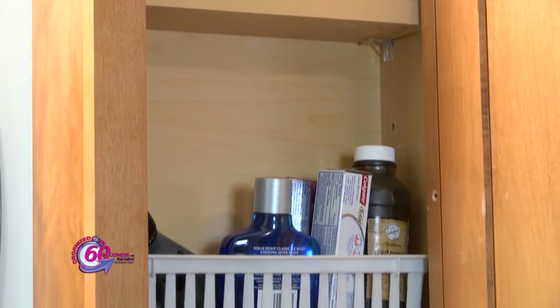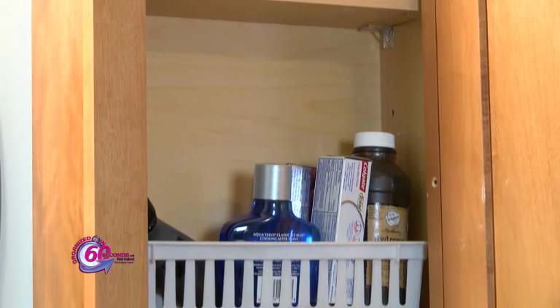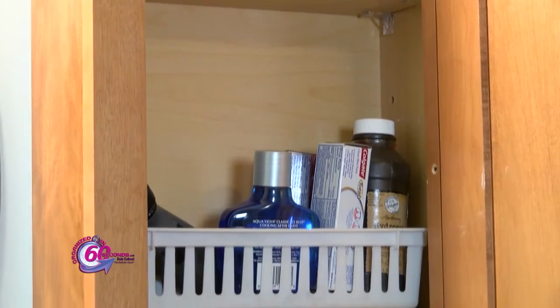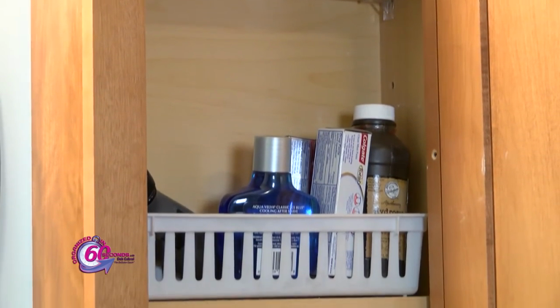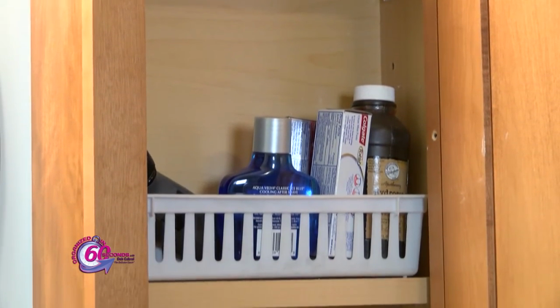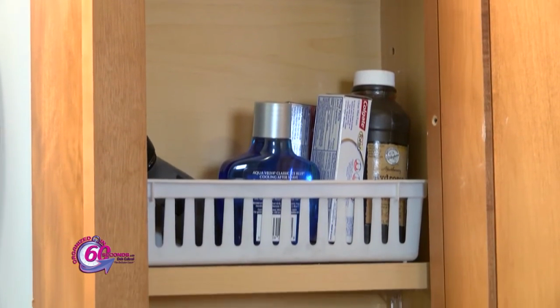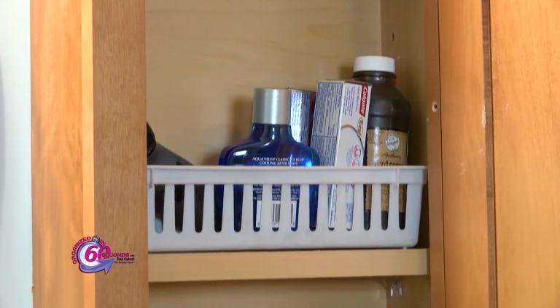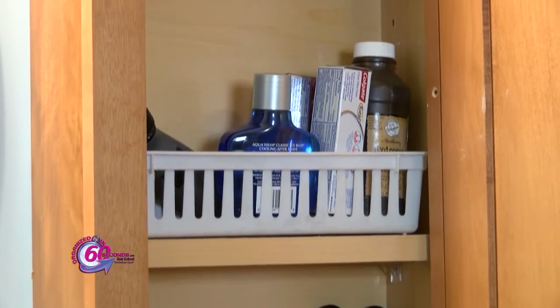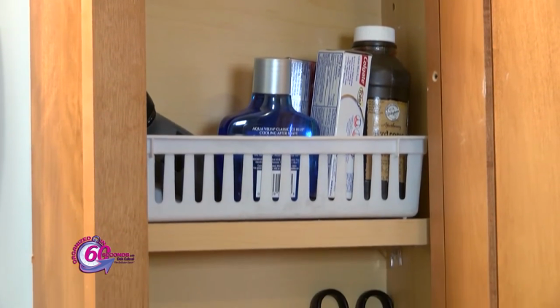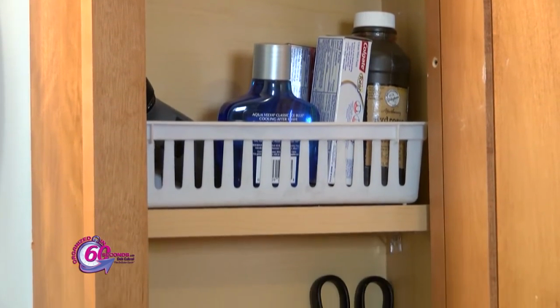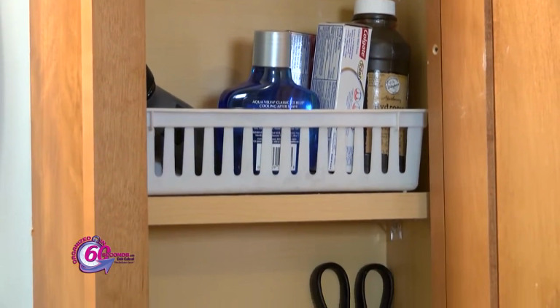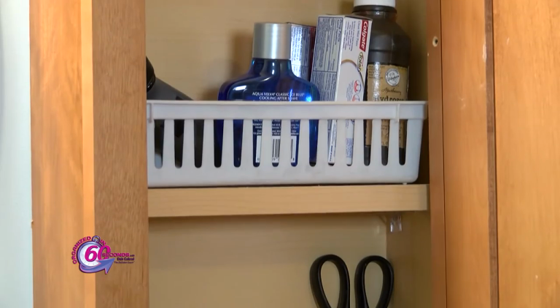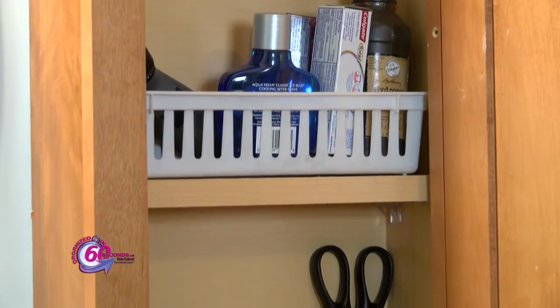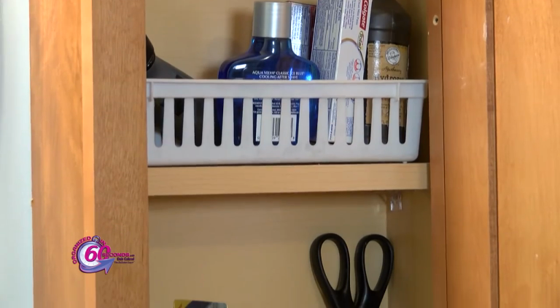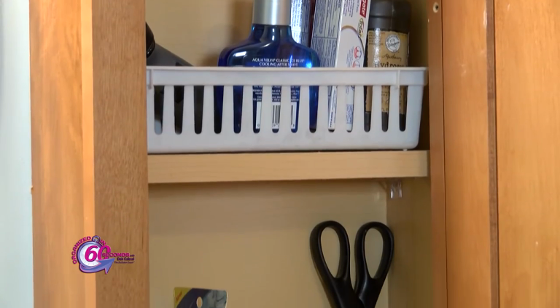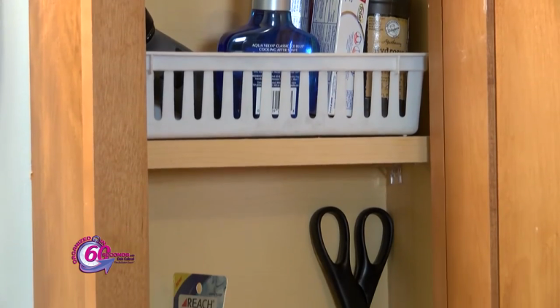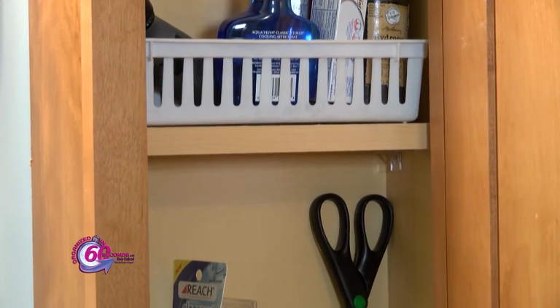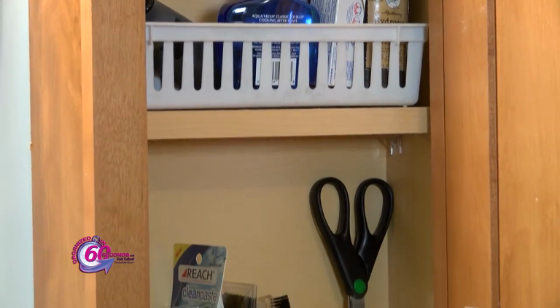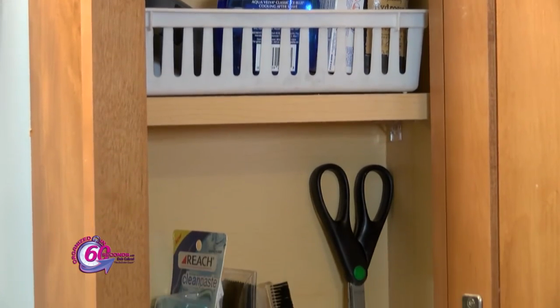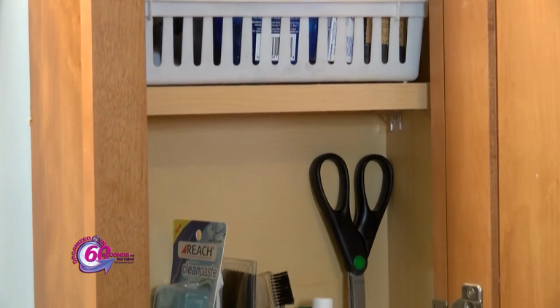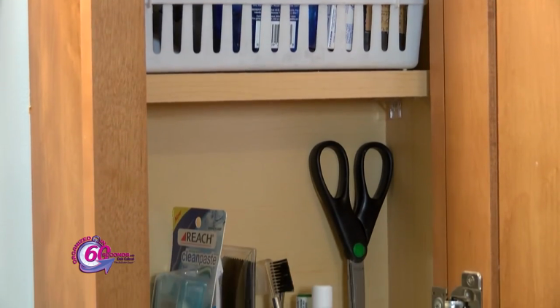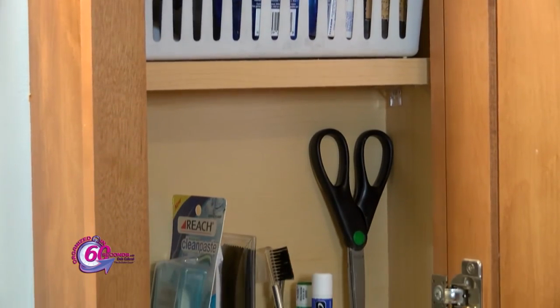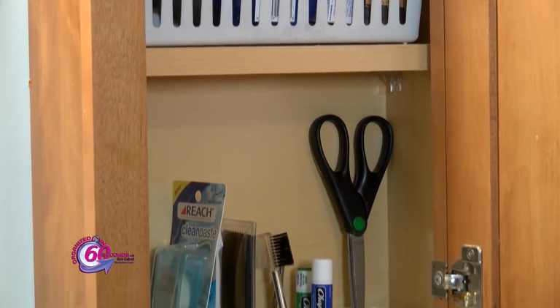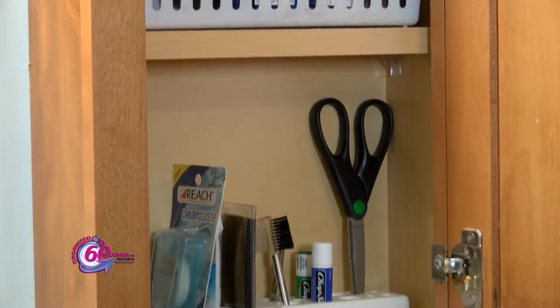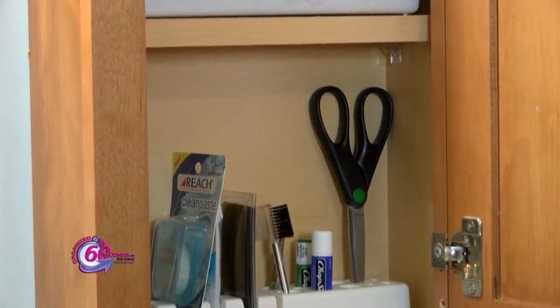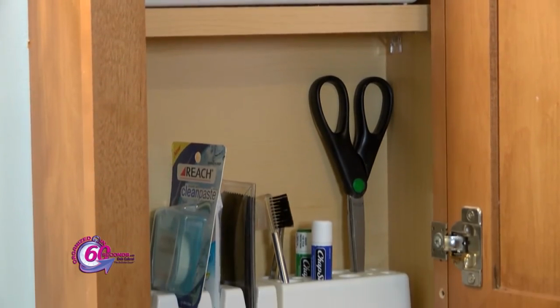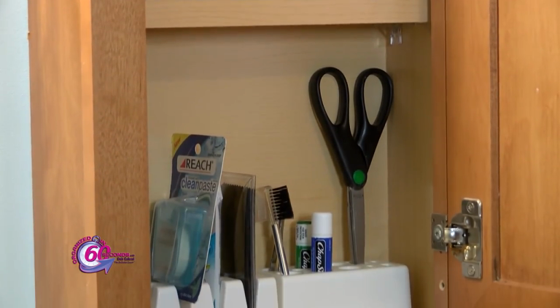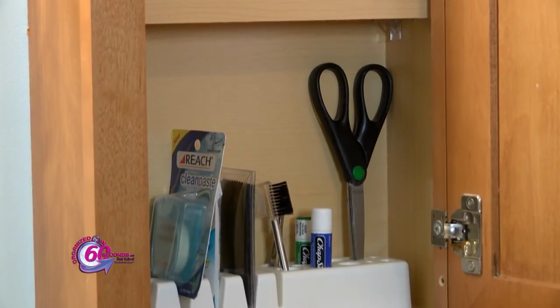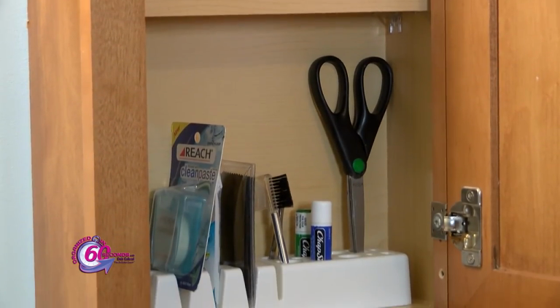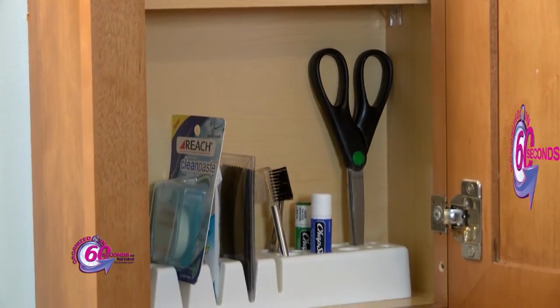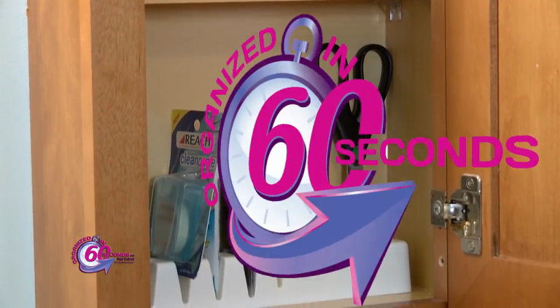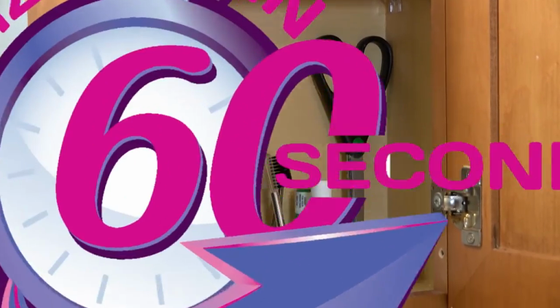When there's a designated place for things, it's much easier to keep organized and get ready in the morning.